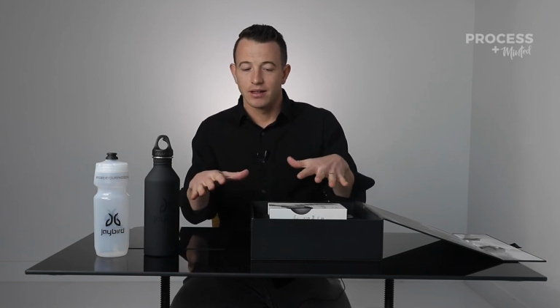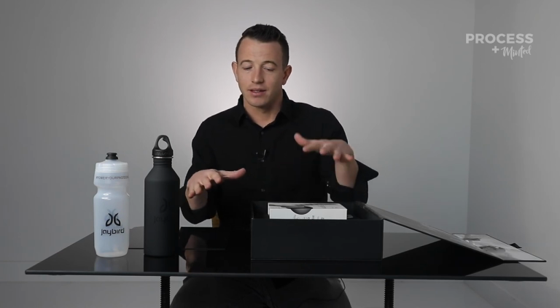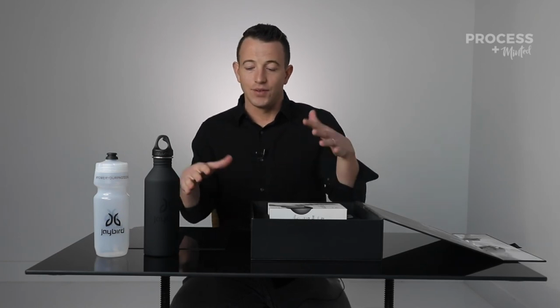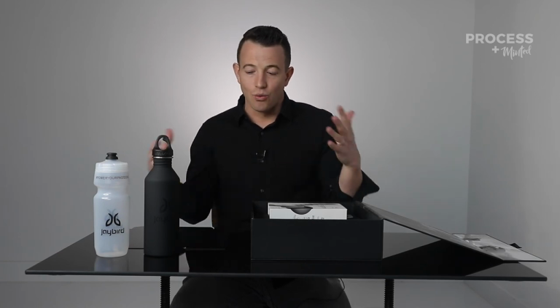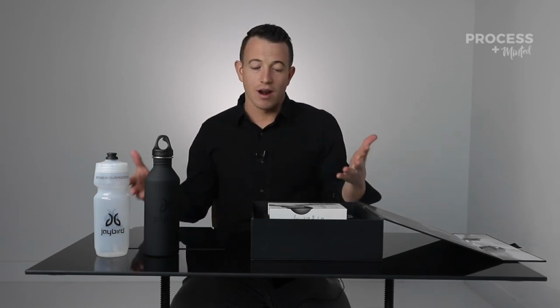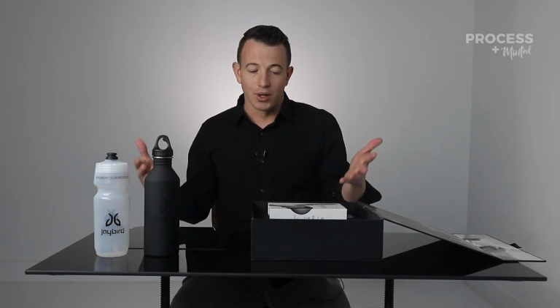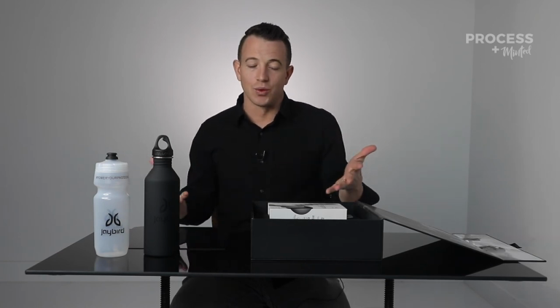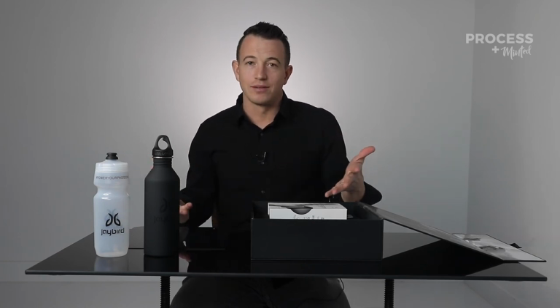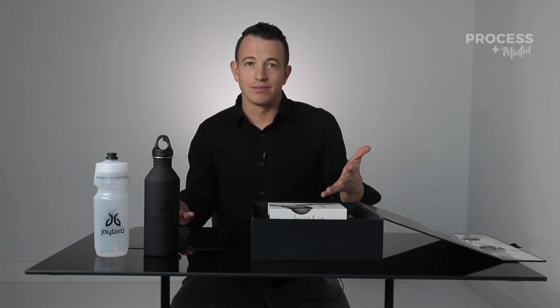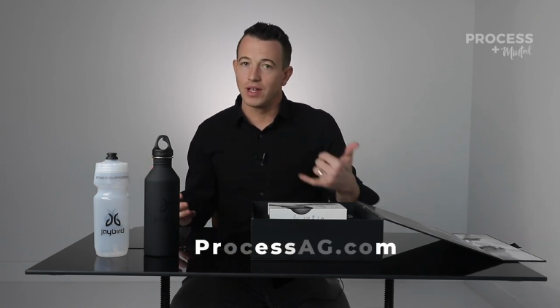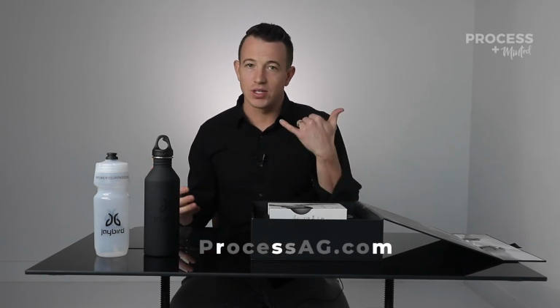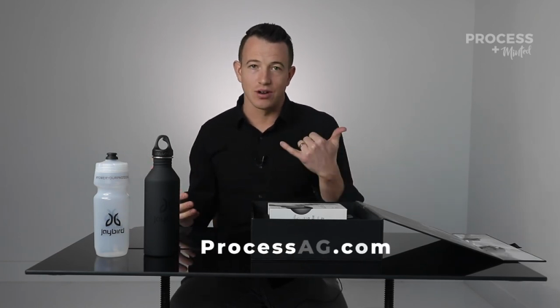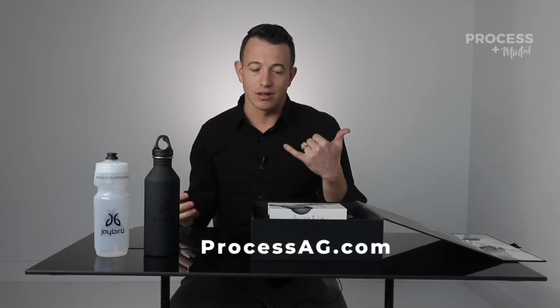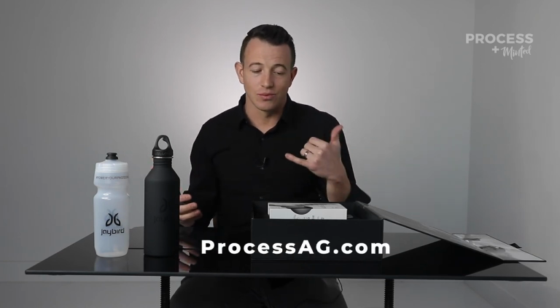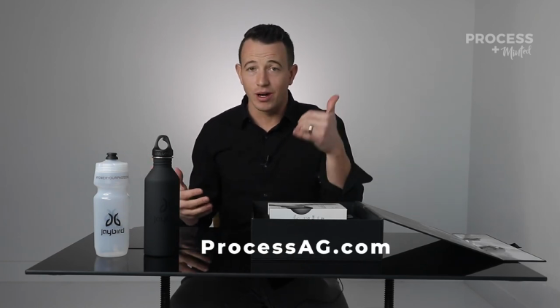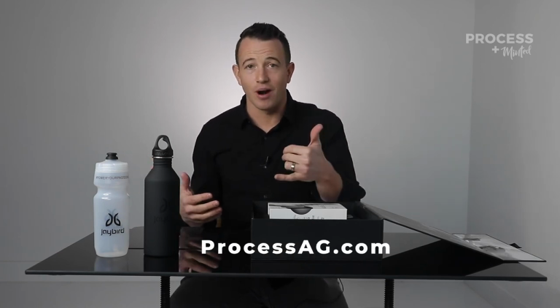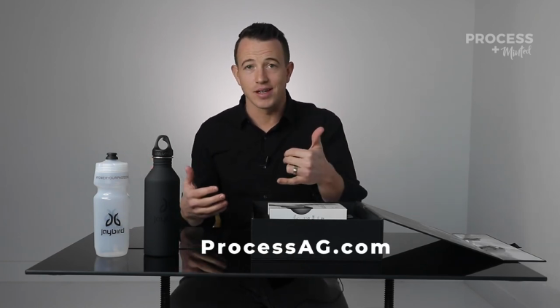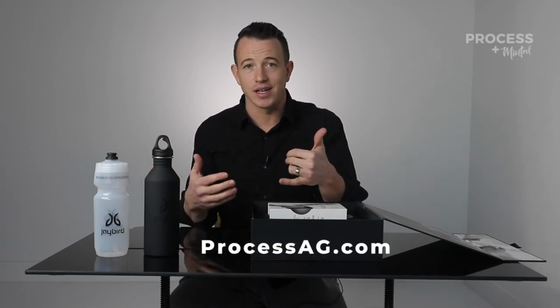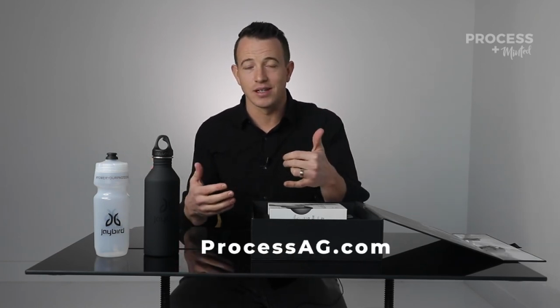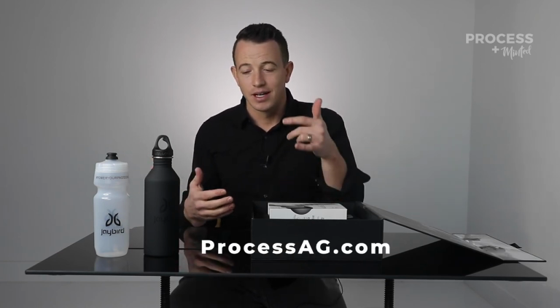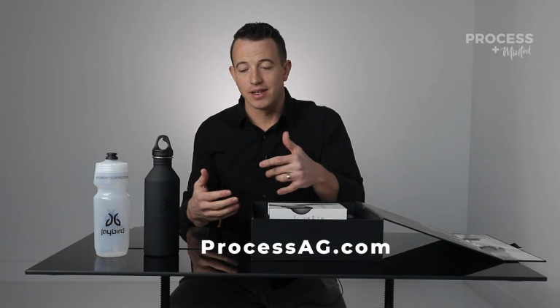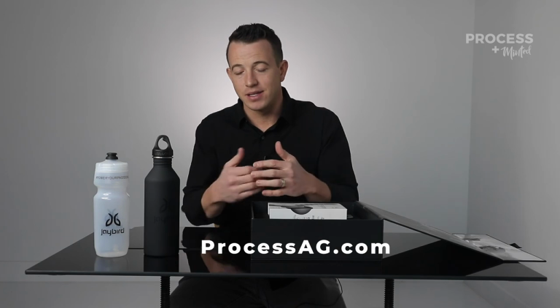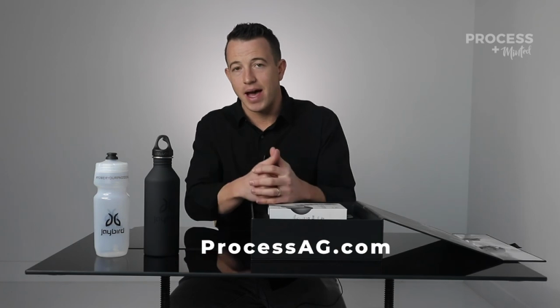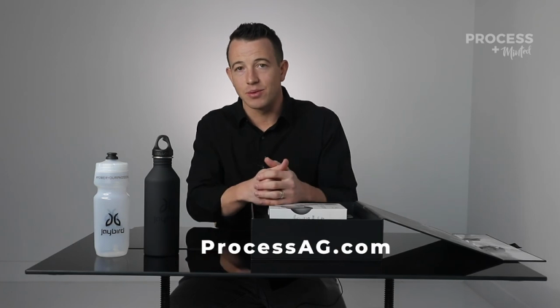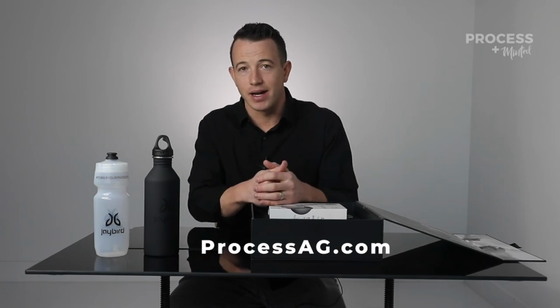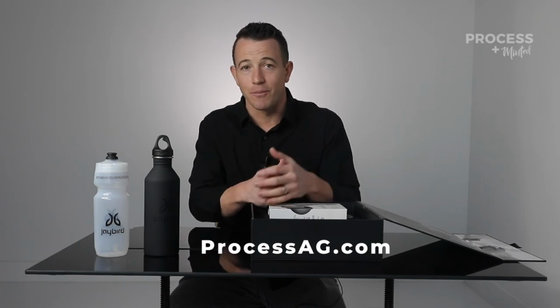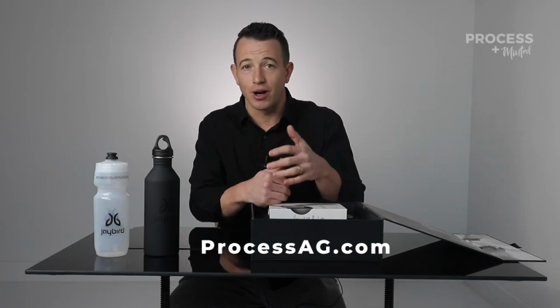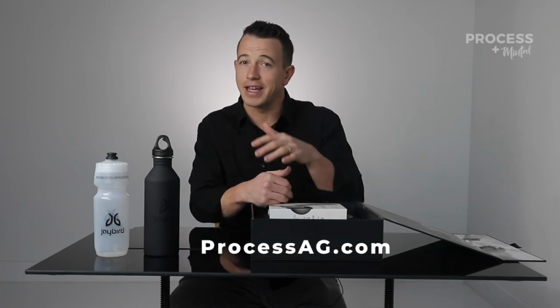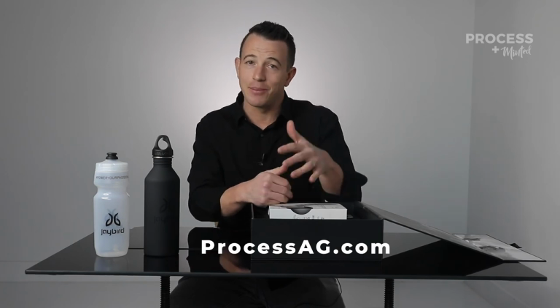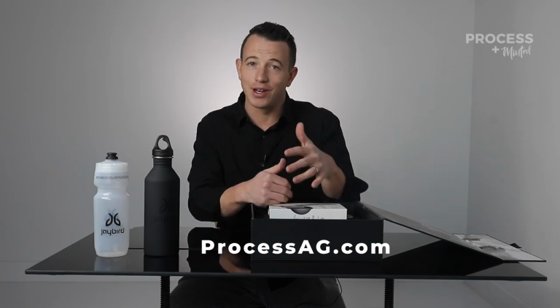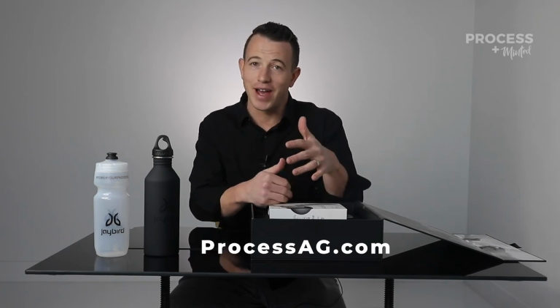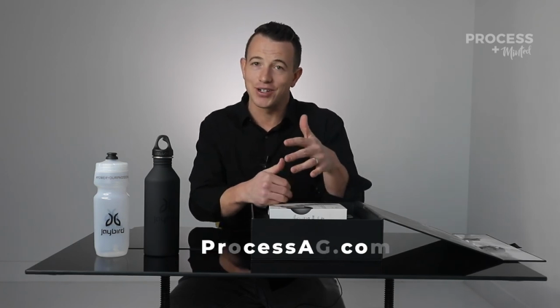If you want to build one, give us a call. We are Process — the masterminds of product and manufacturing. We will see you guys on the next one.